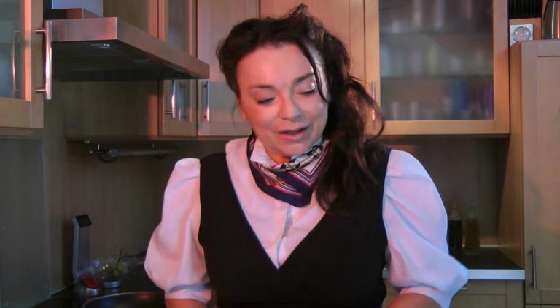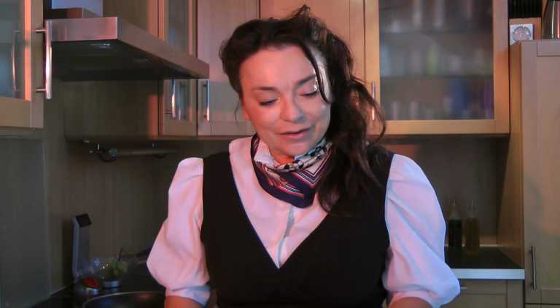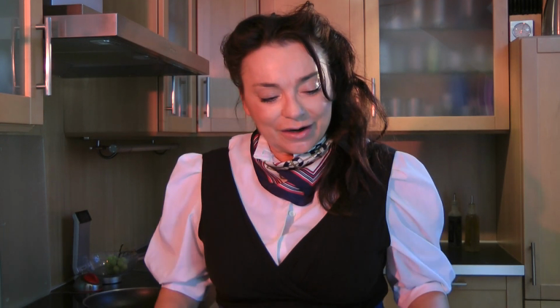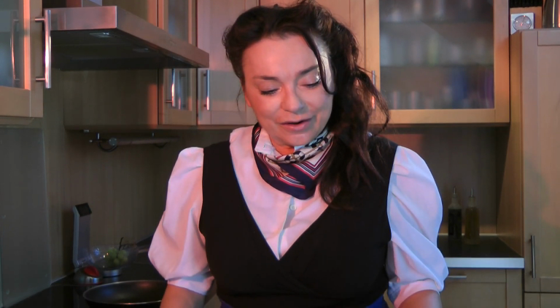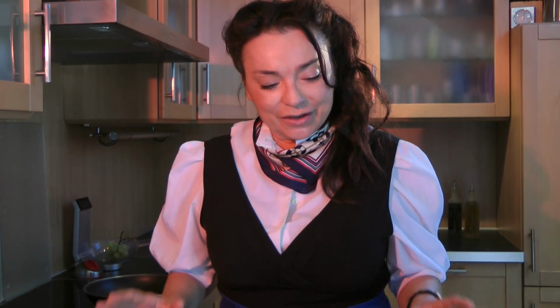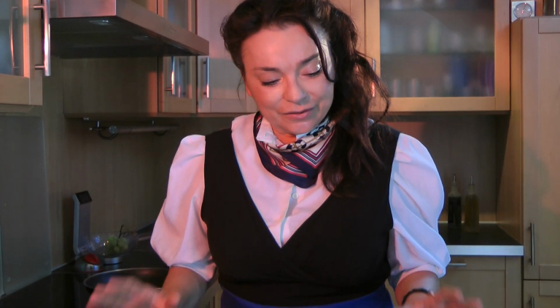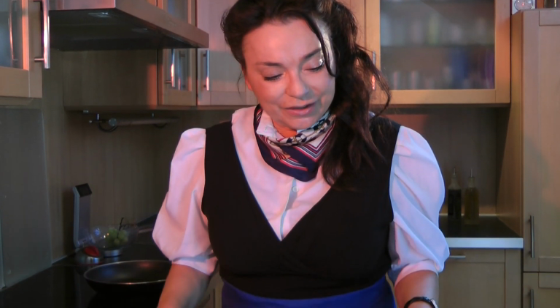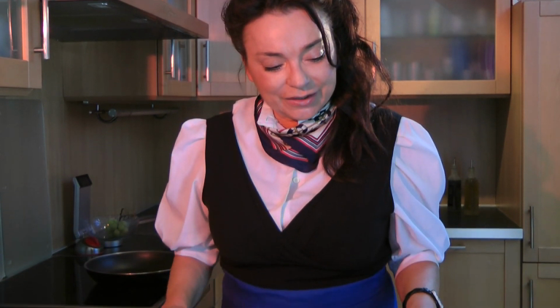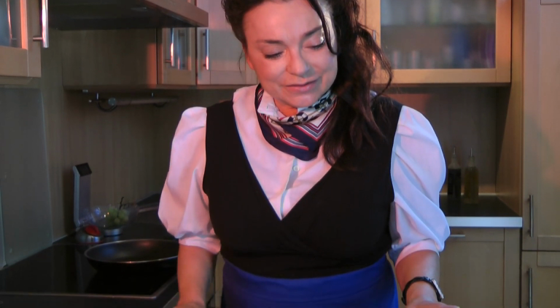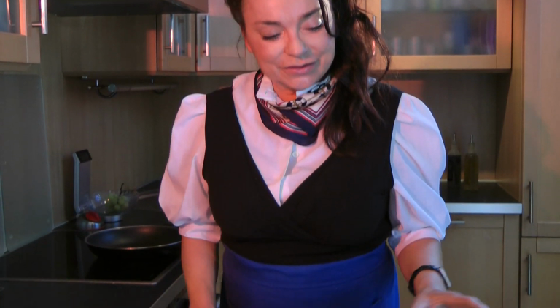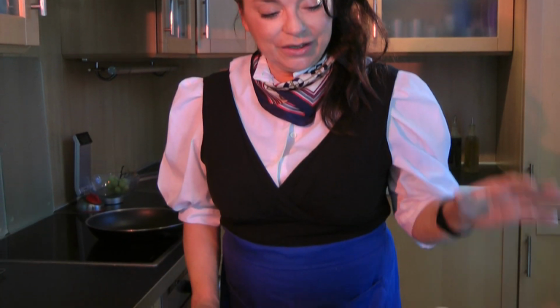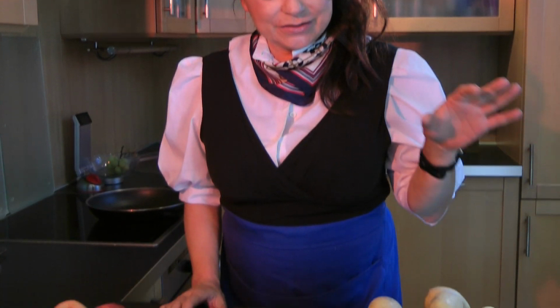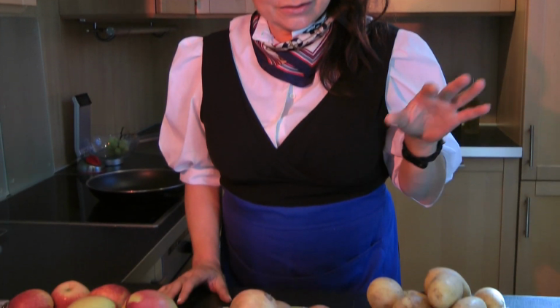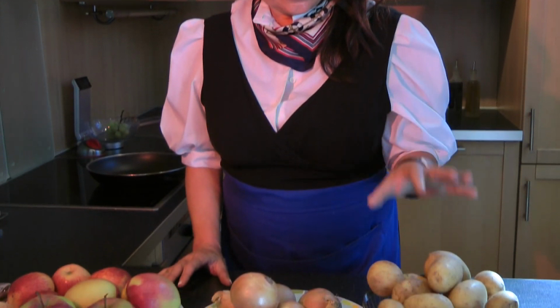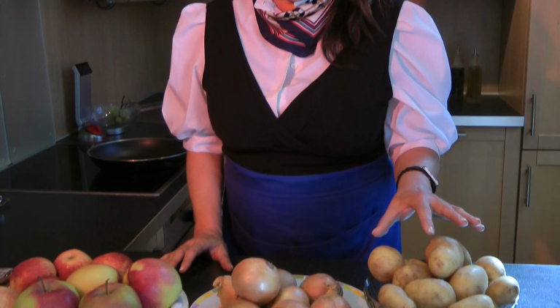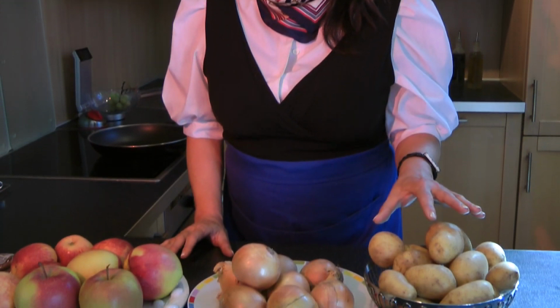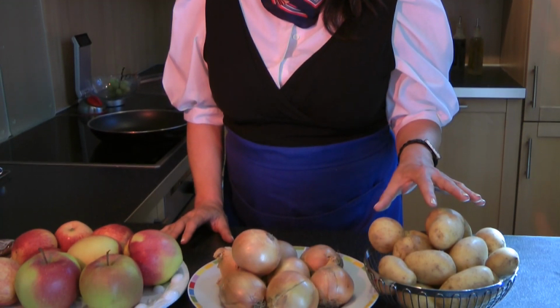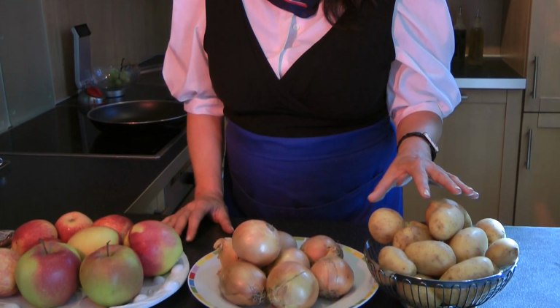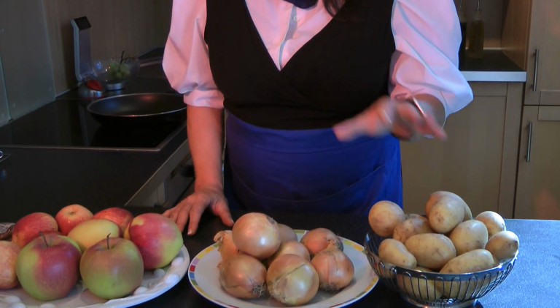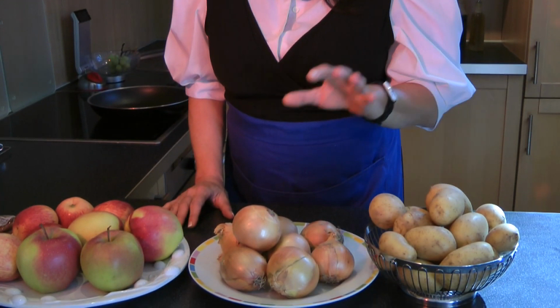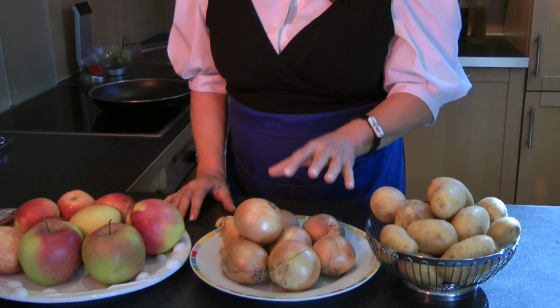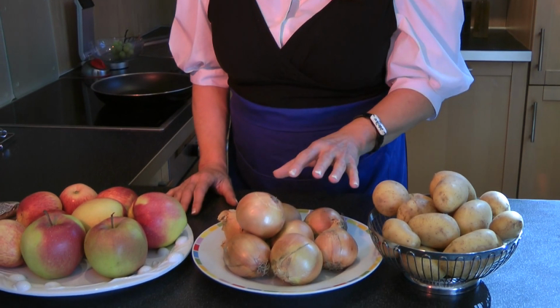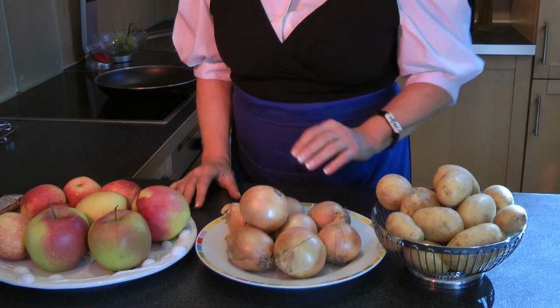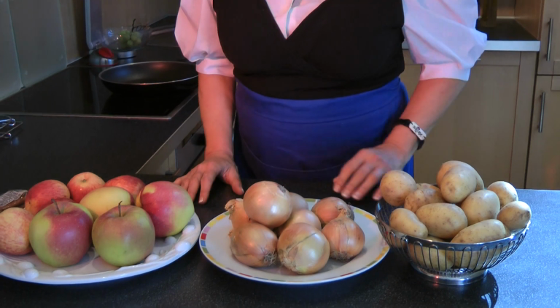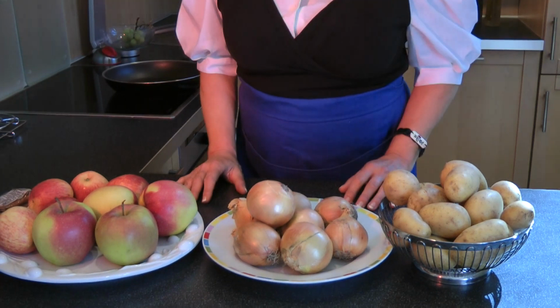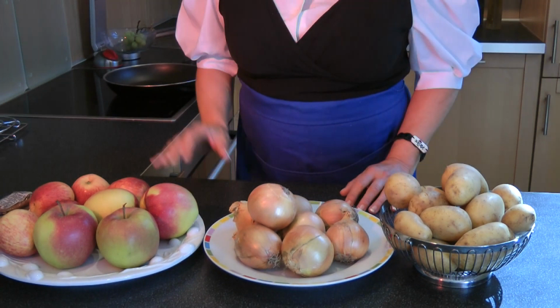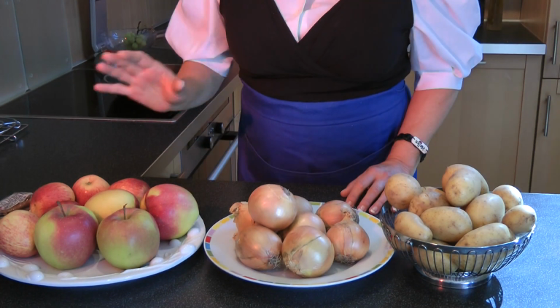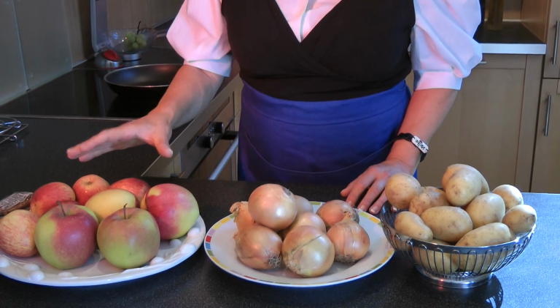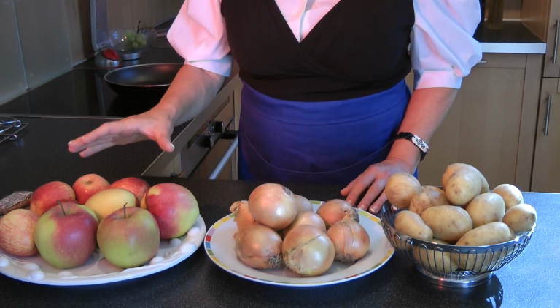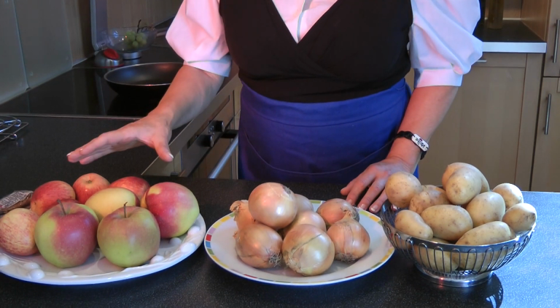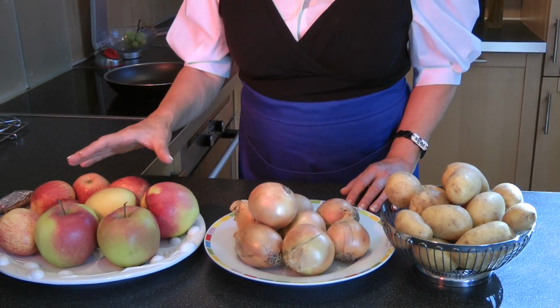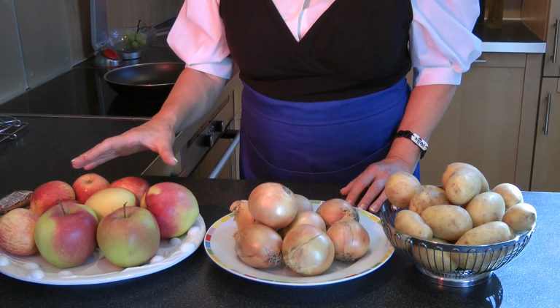Here are our ingredients. You need potatoes, onions, and apples of the season.